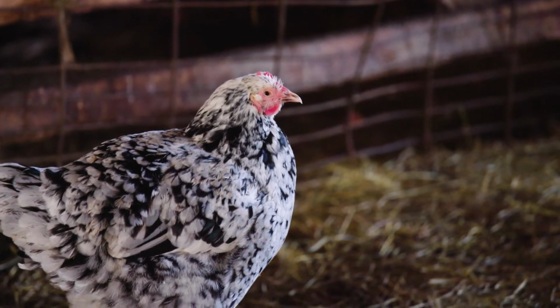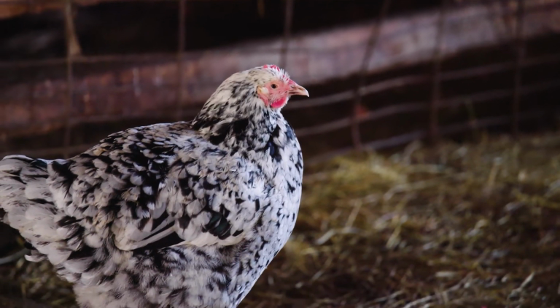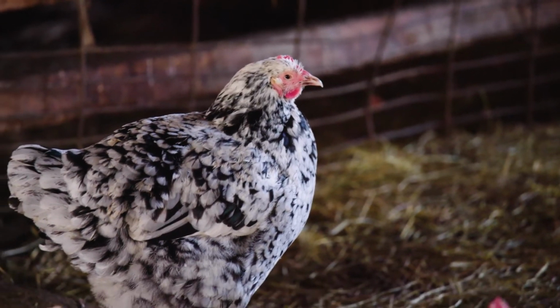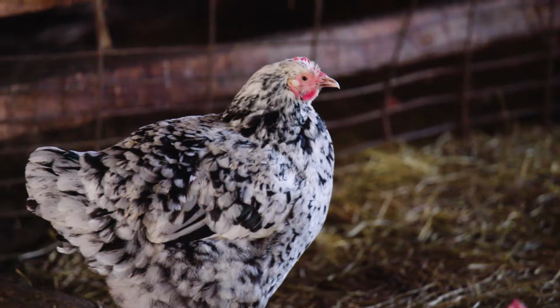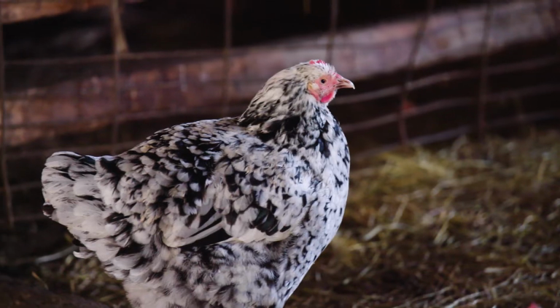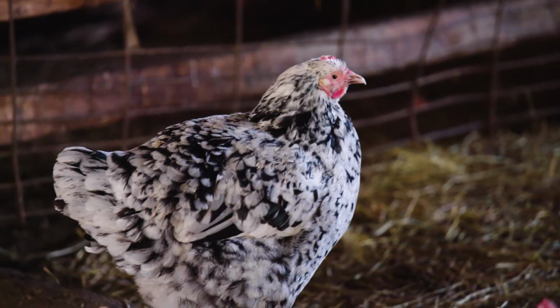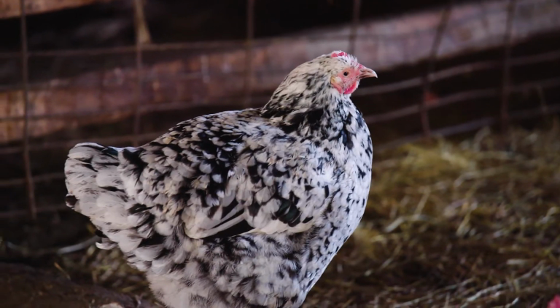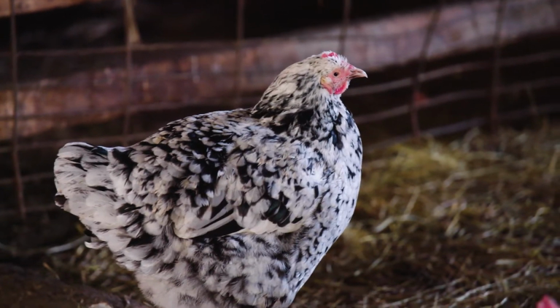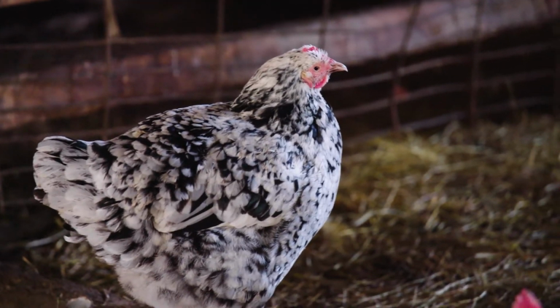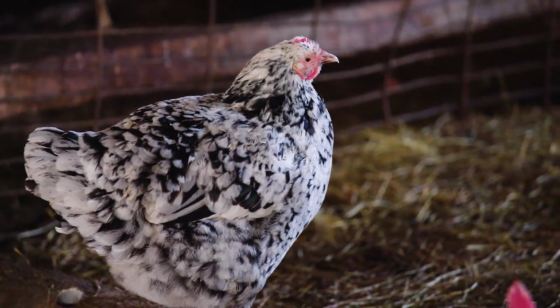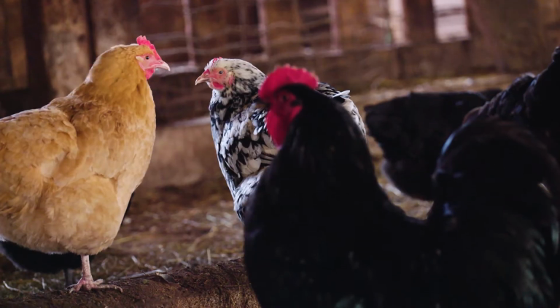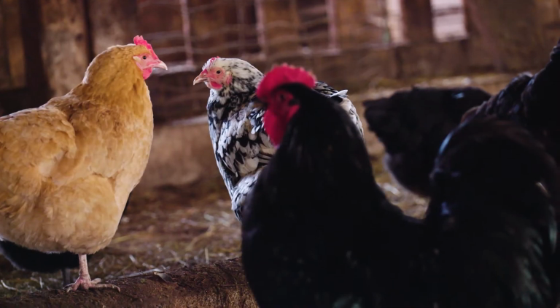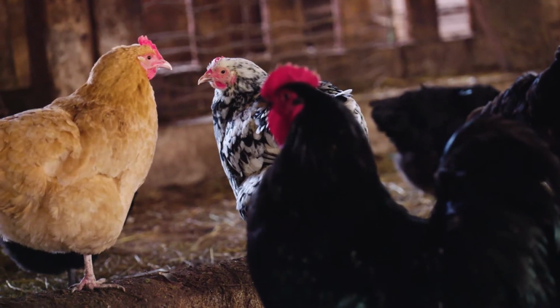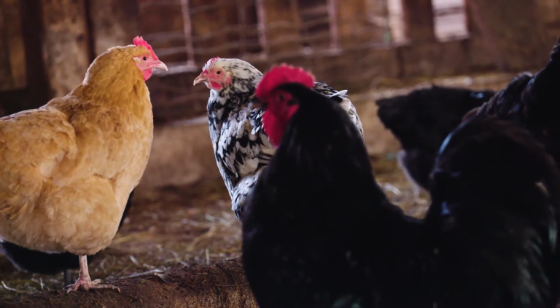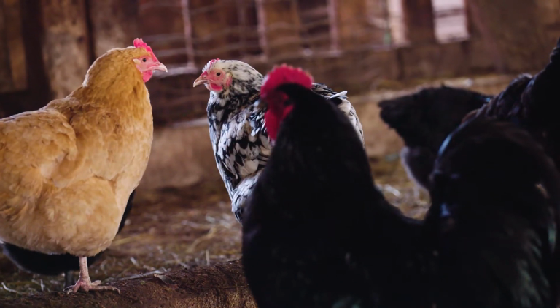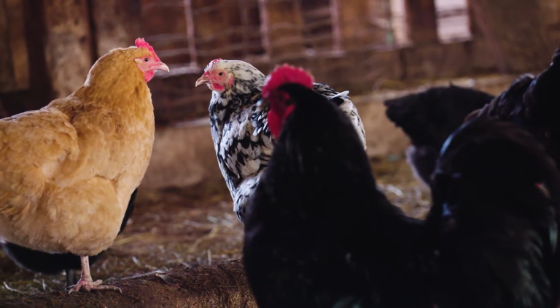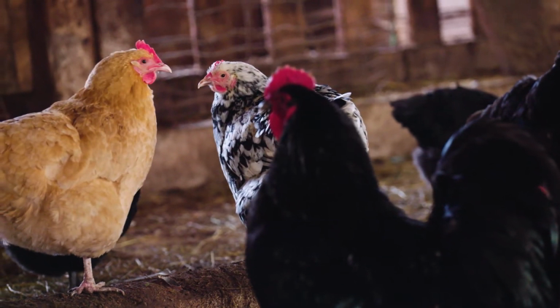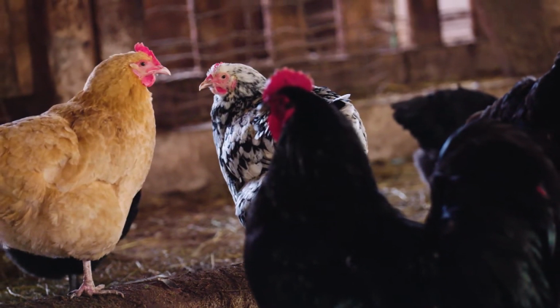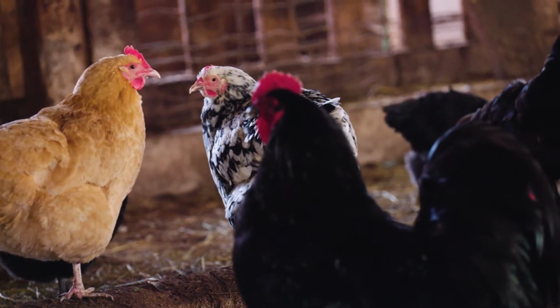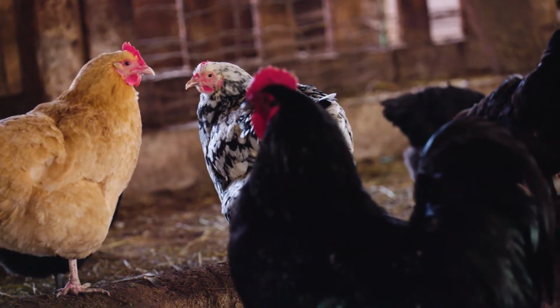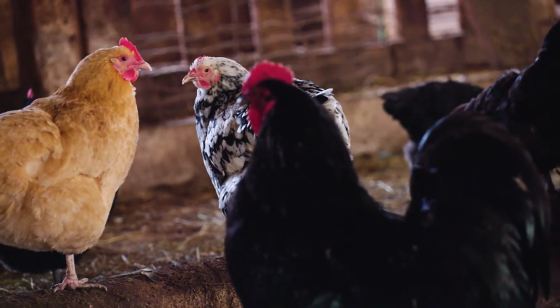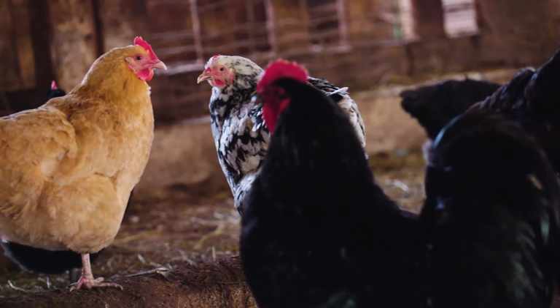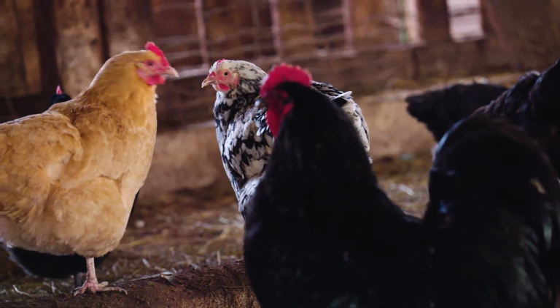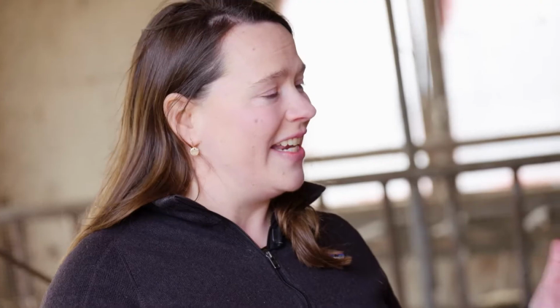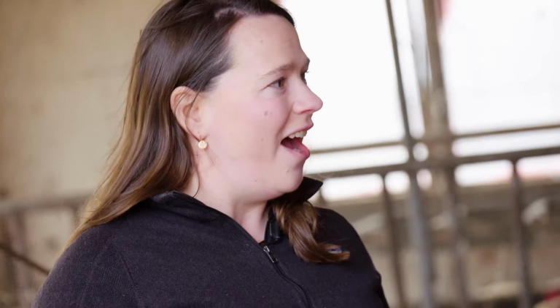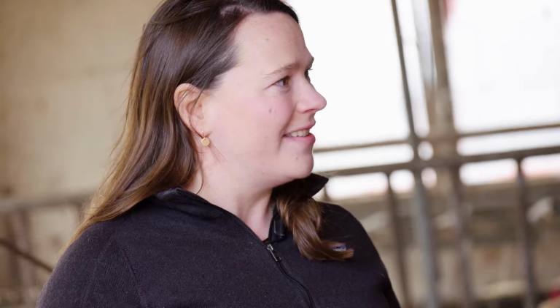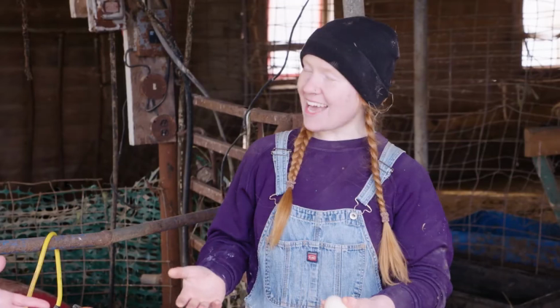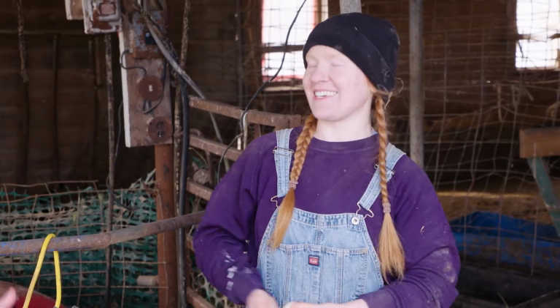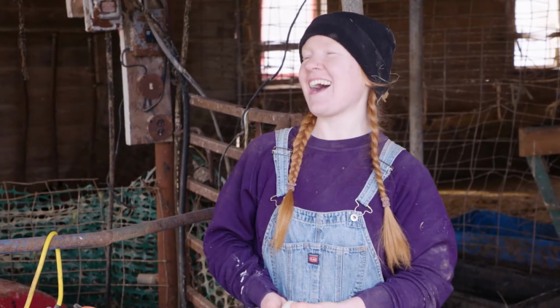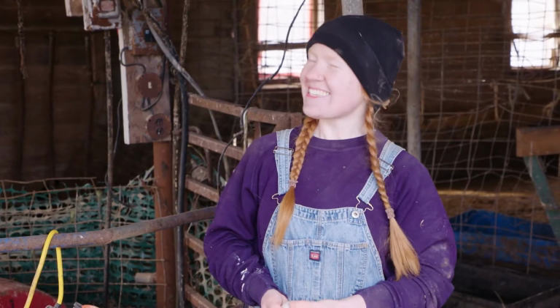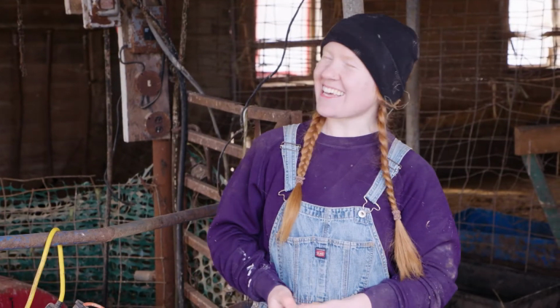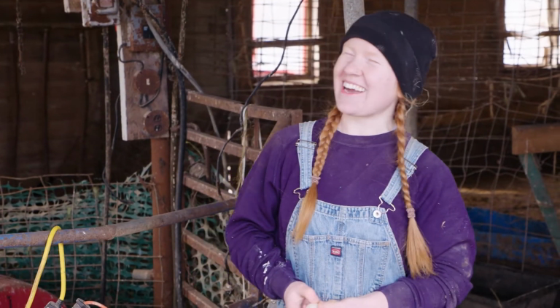A breed is a group of animals that have similar characteristics. So chickens have breeds kind of like dogs. Exactly right.